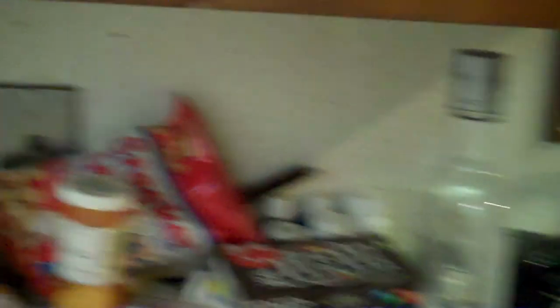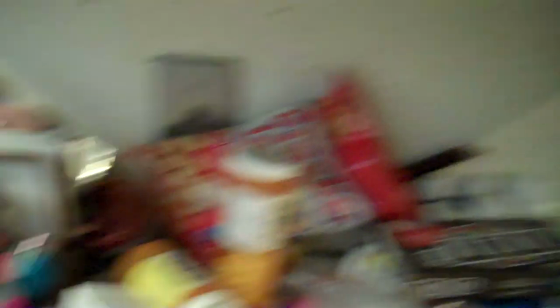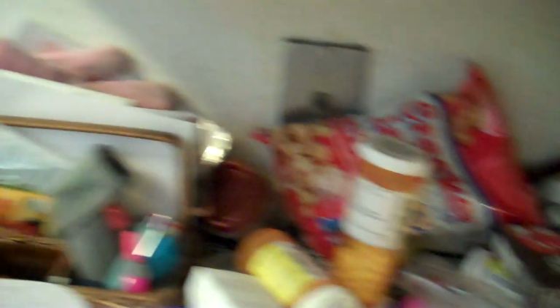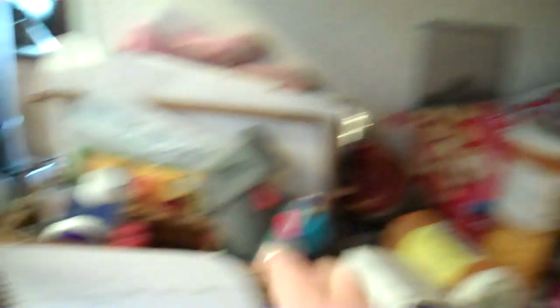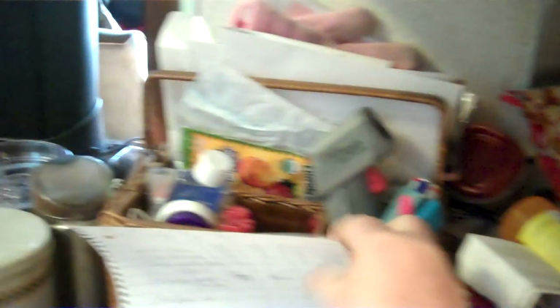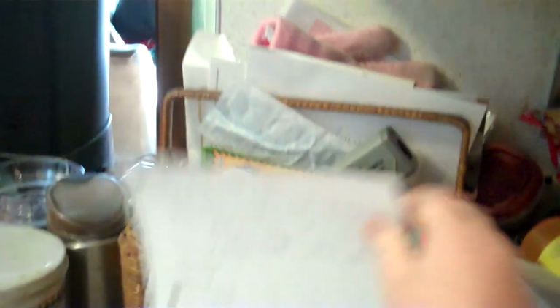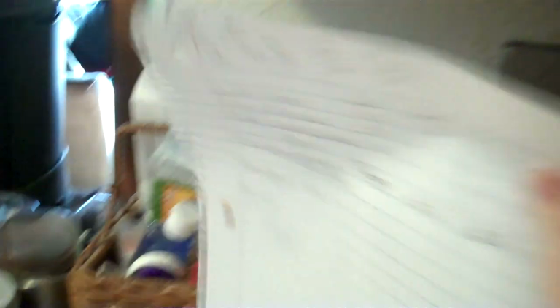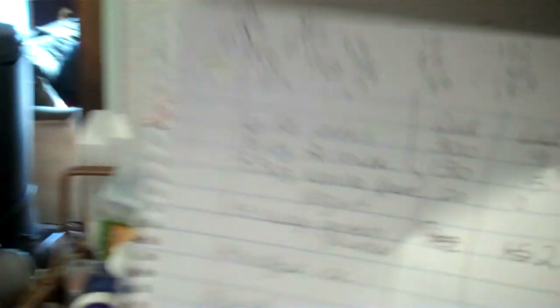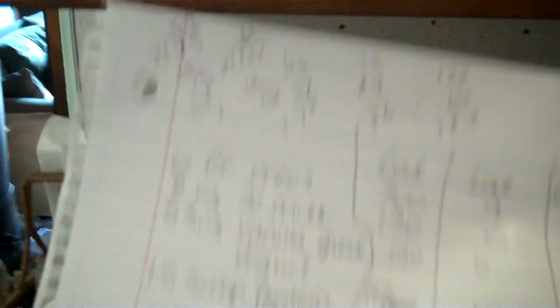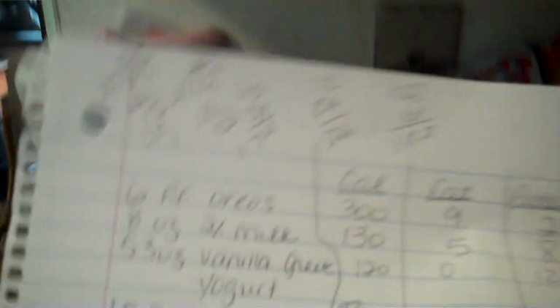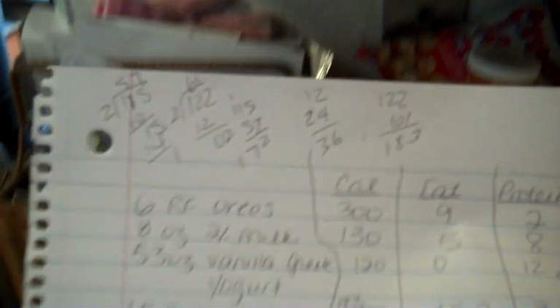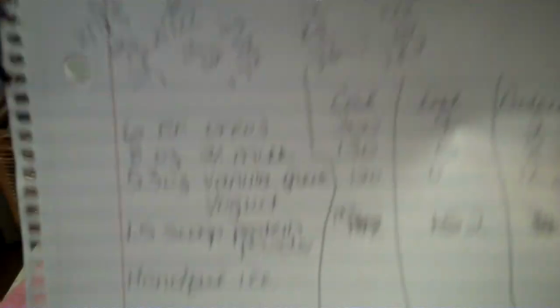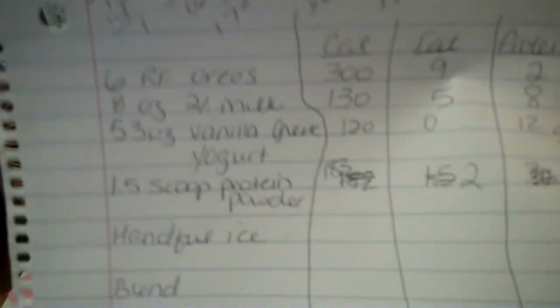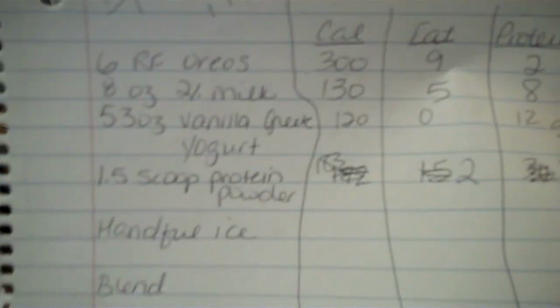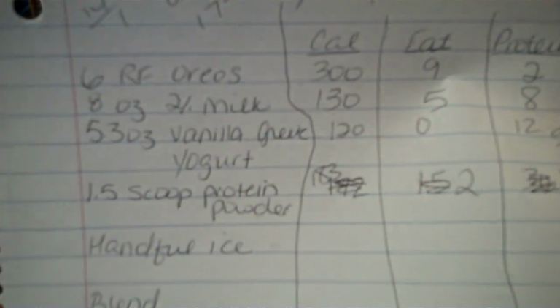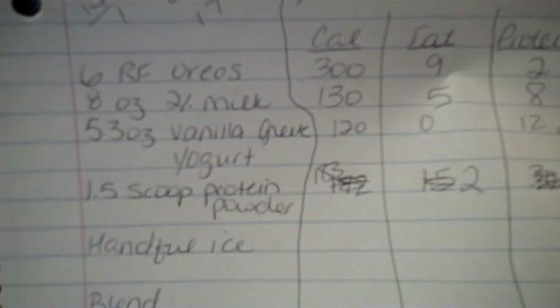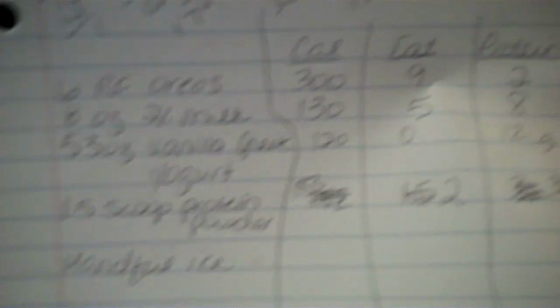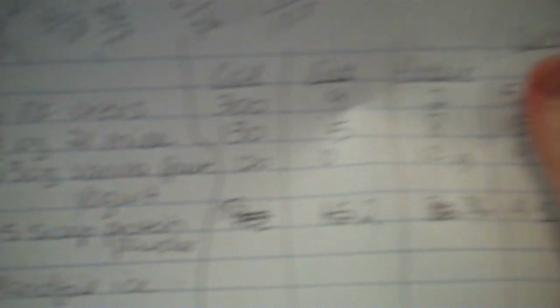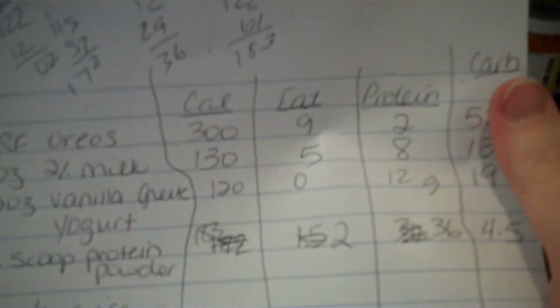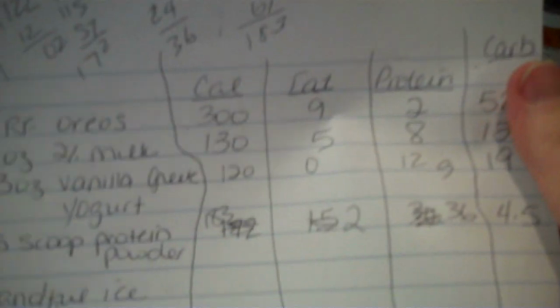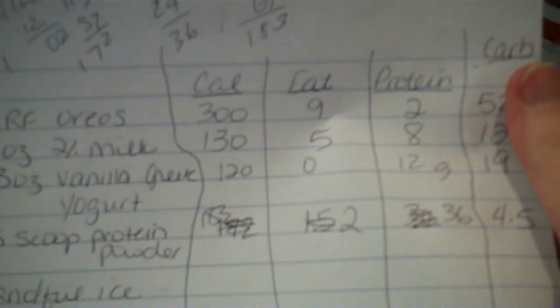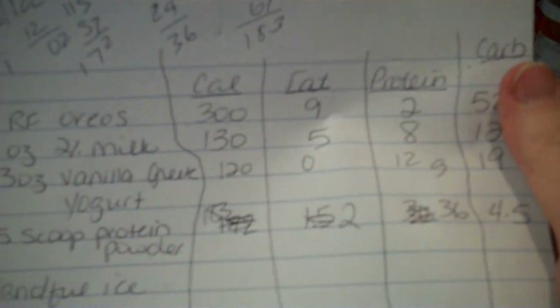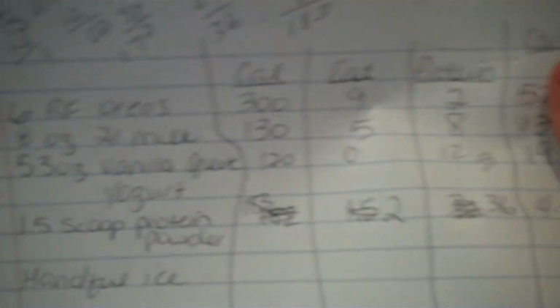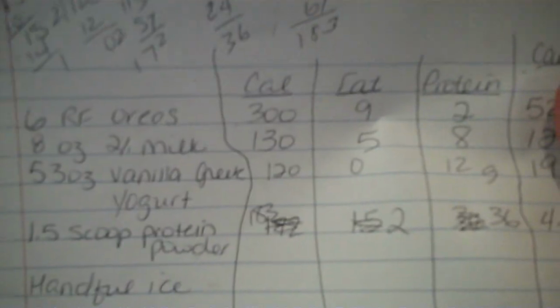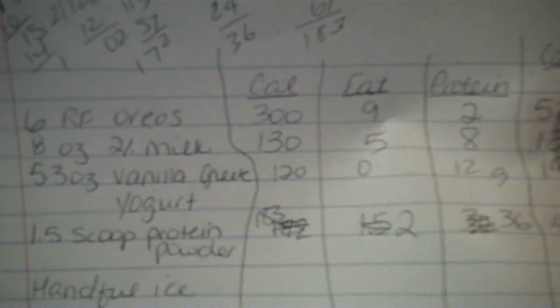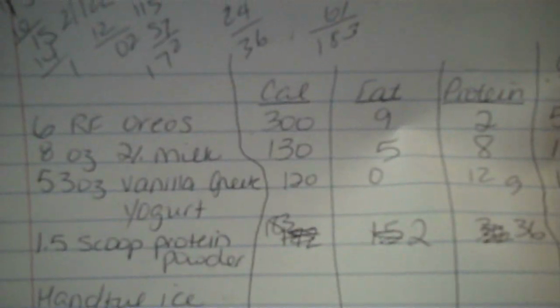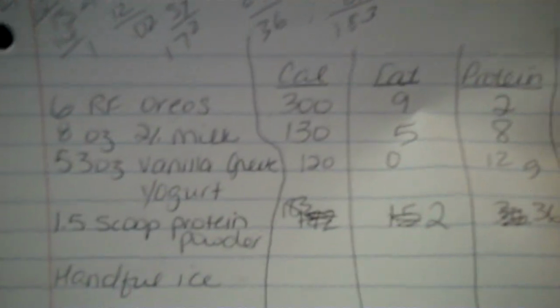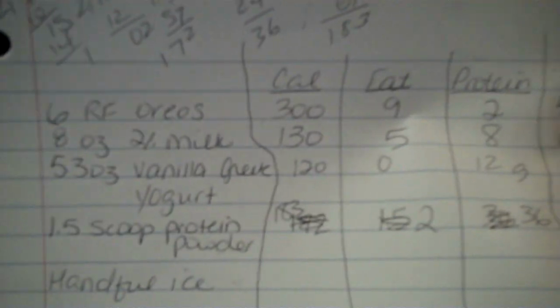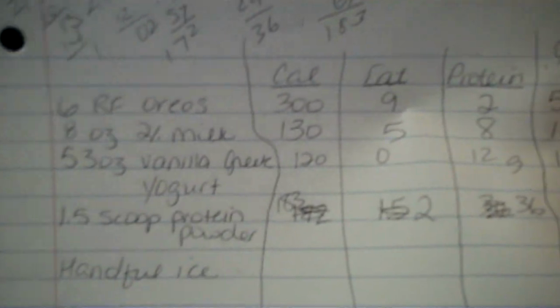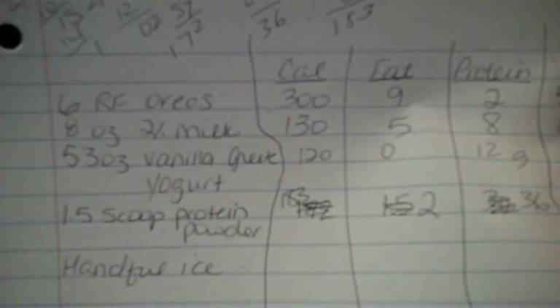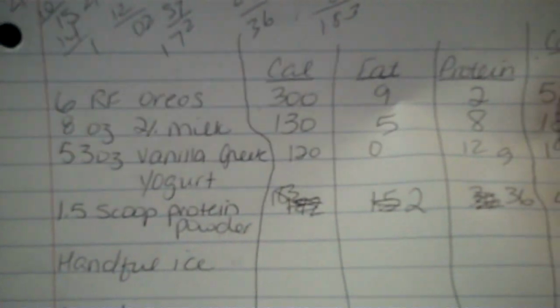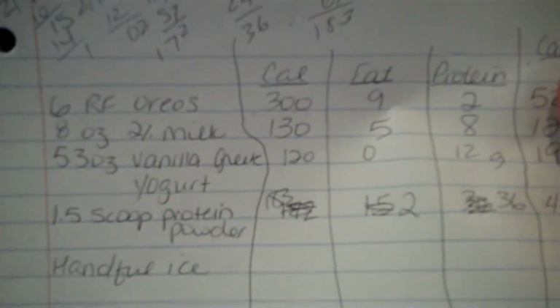So, the breakdown — I wrote it down. I don't have the totals here; I'll put the totals down below.